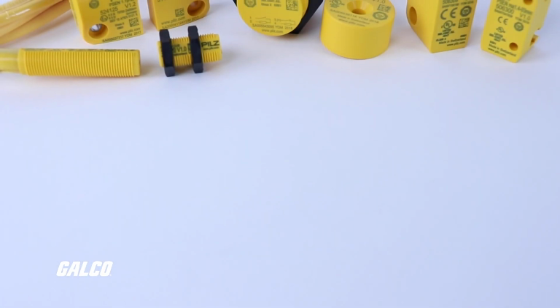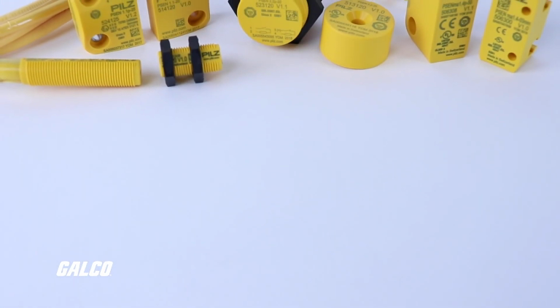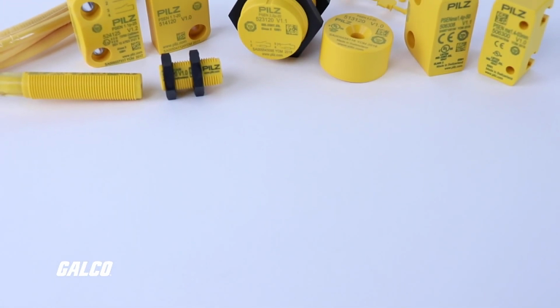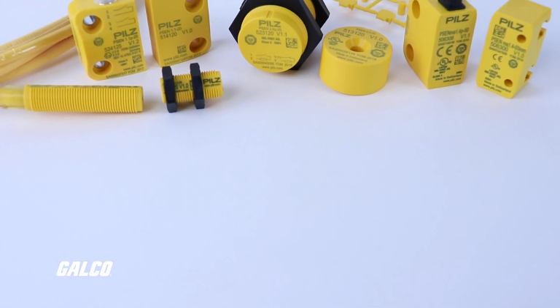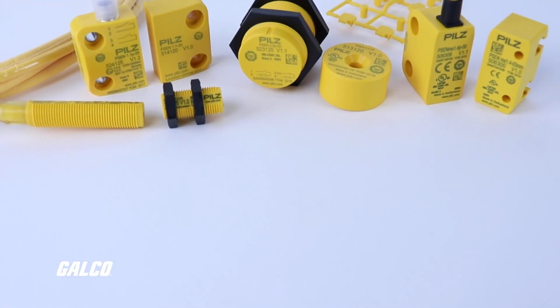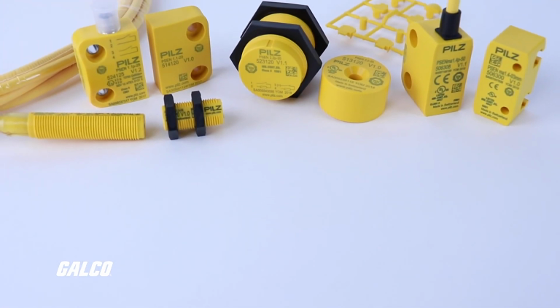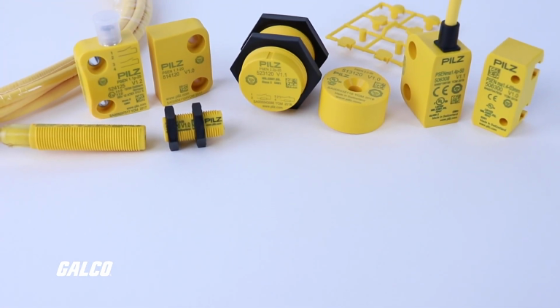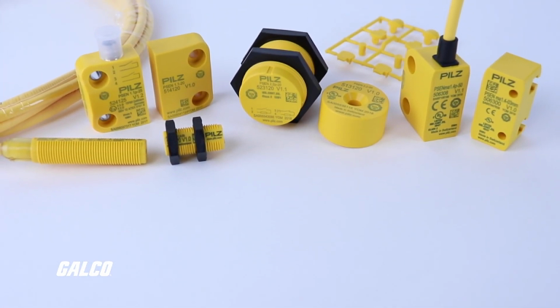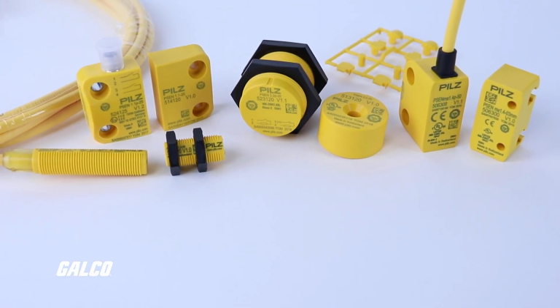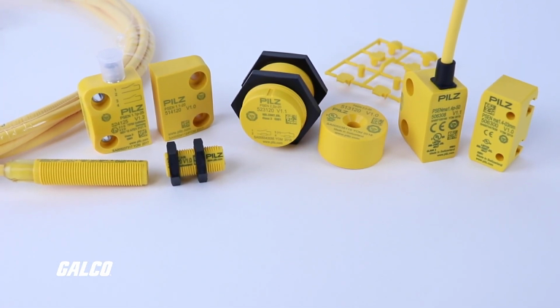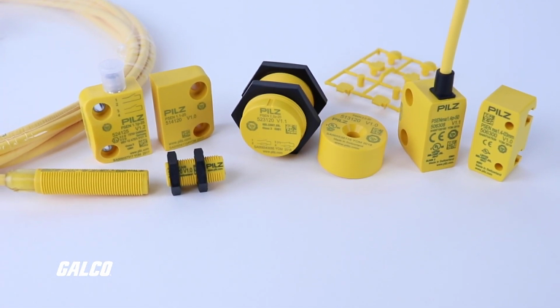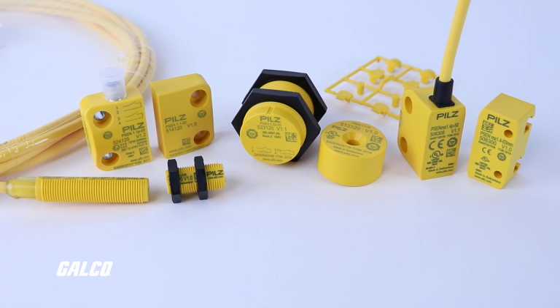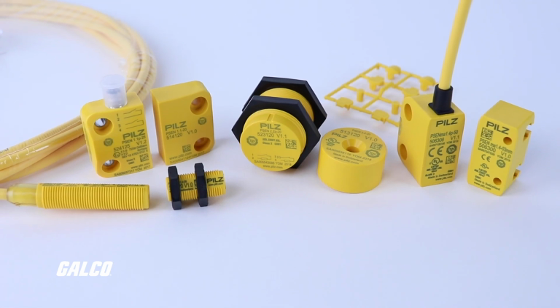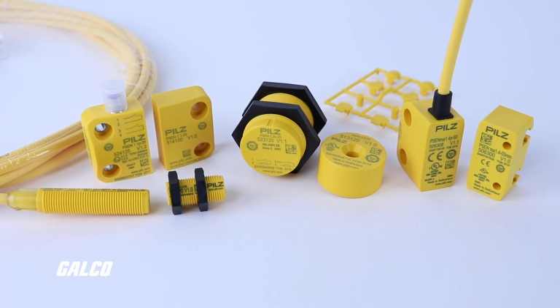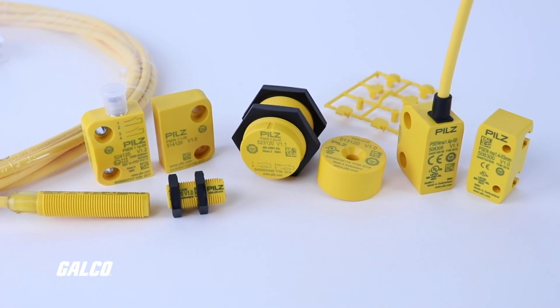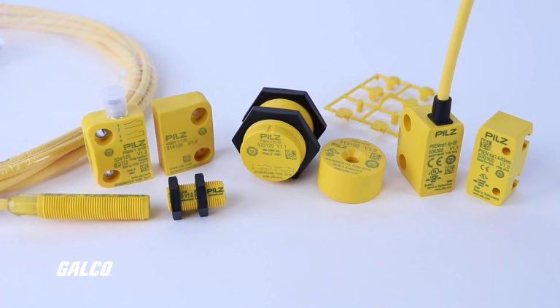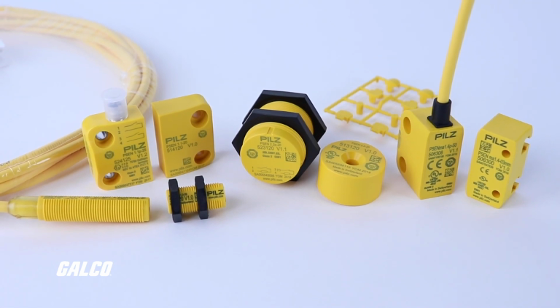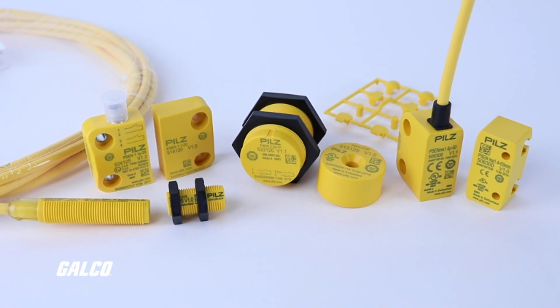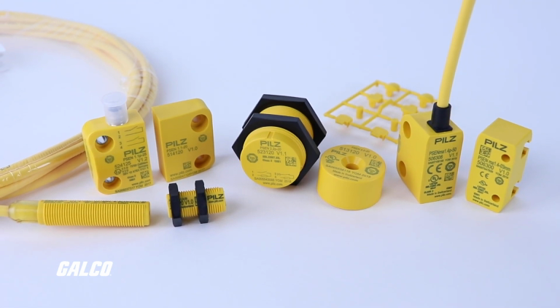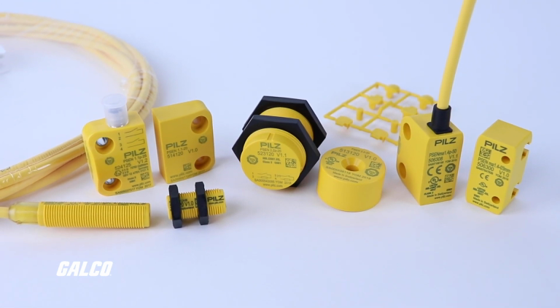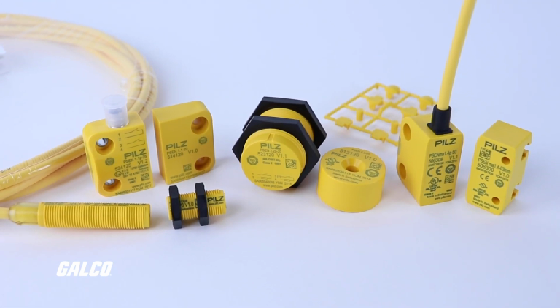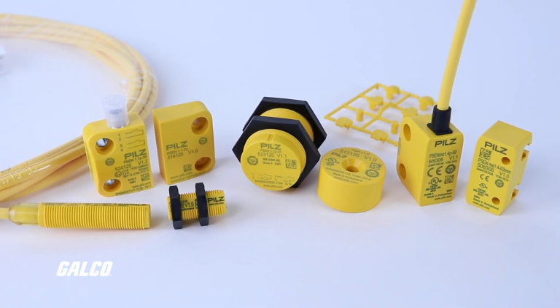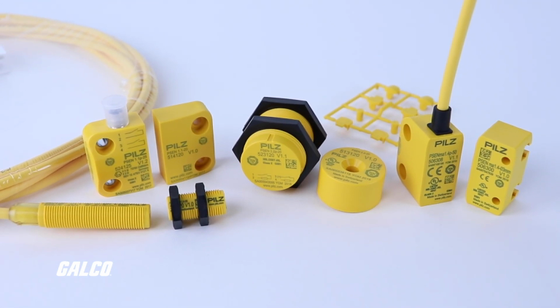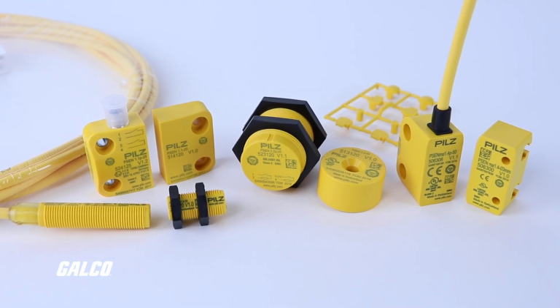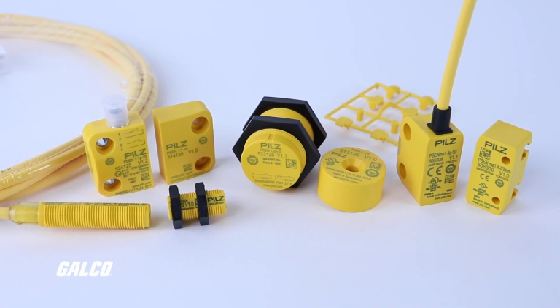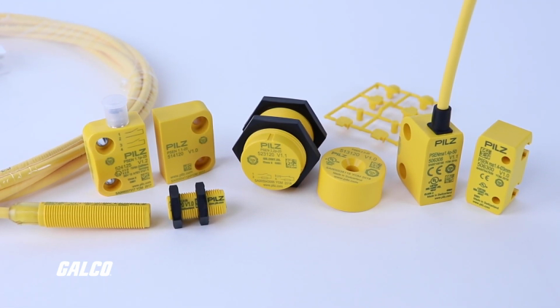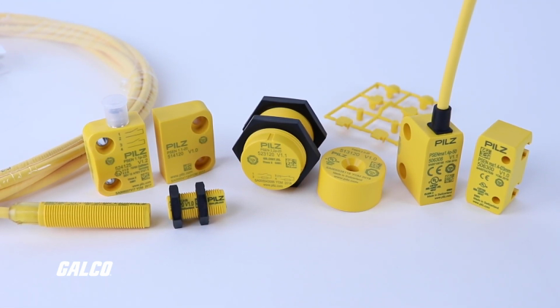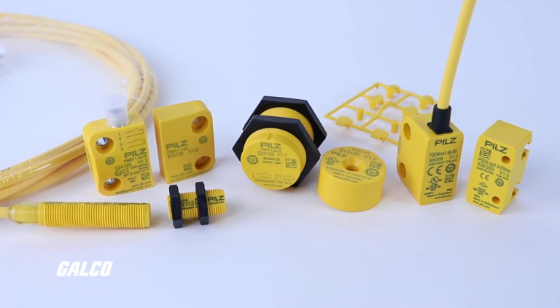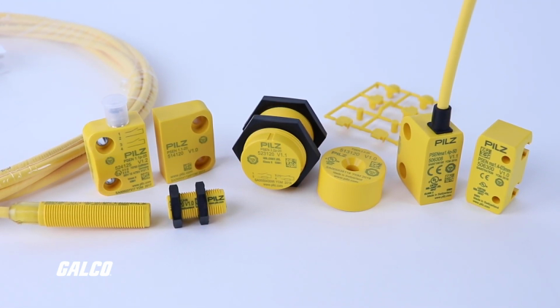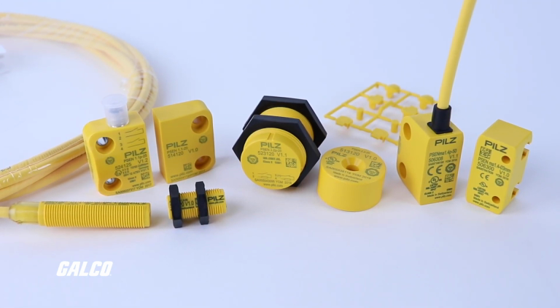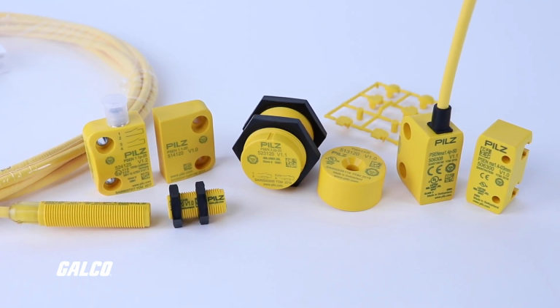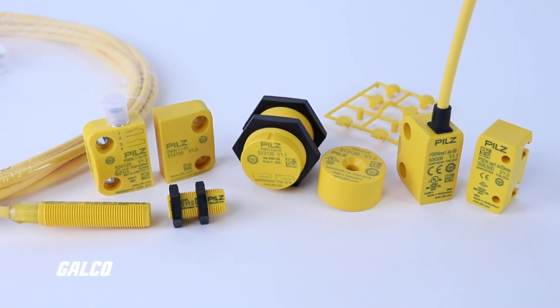To learn more about the PSEN Mag magnetic safety switch, visit galco.com.